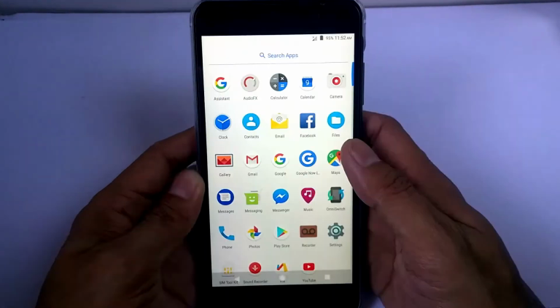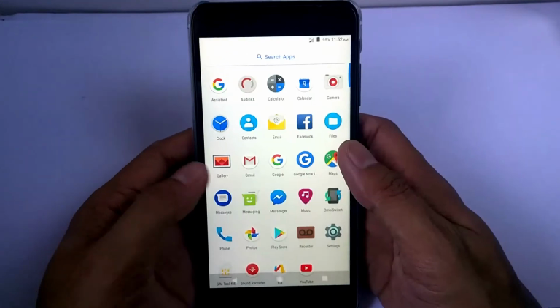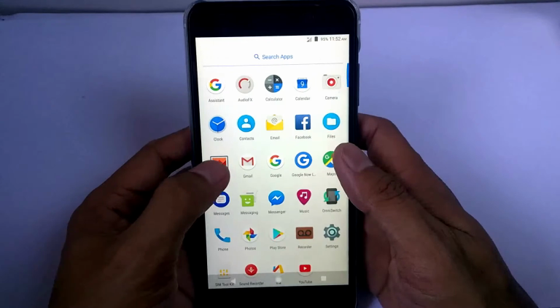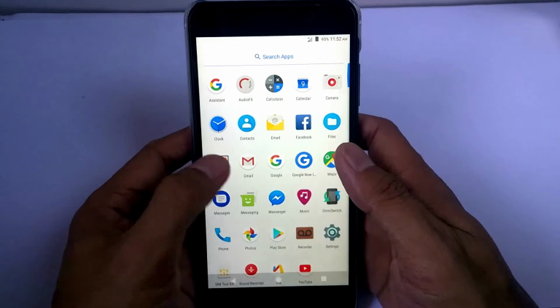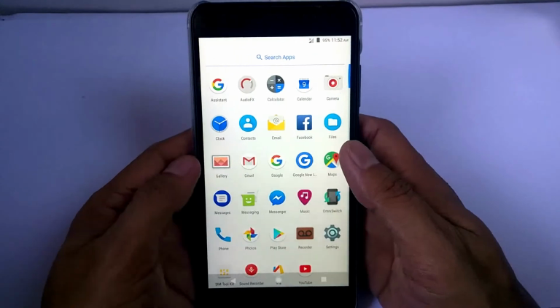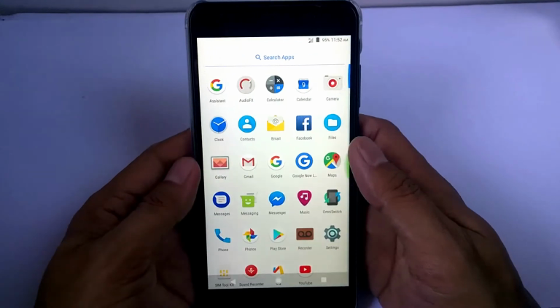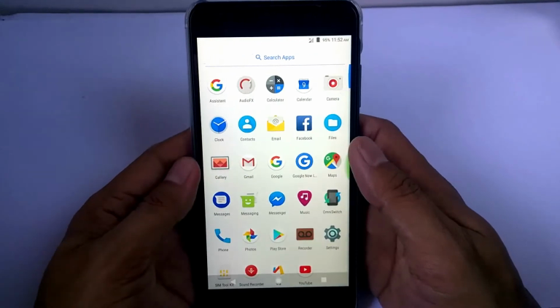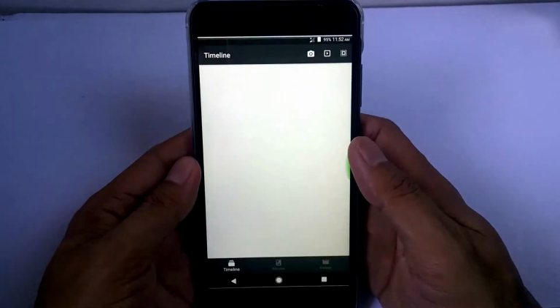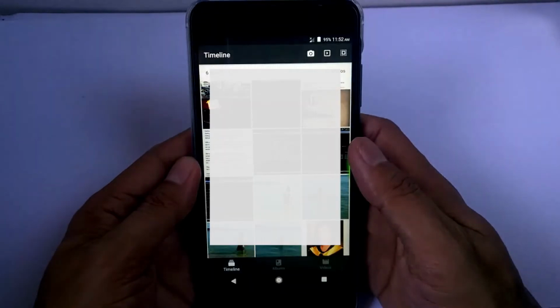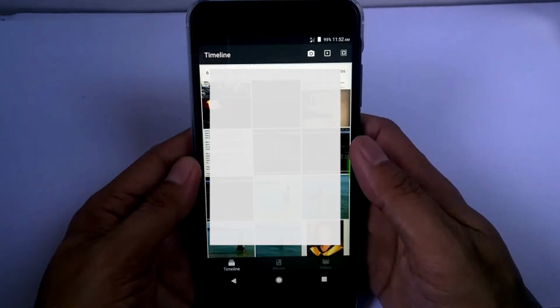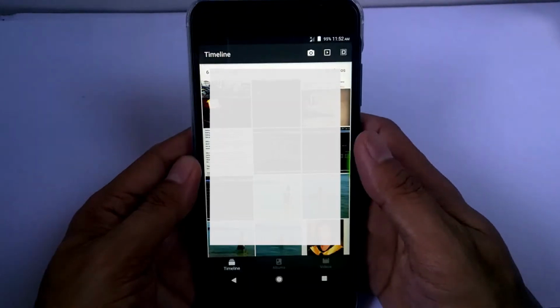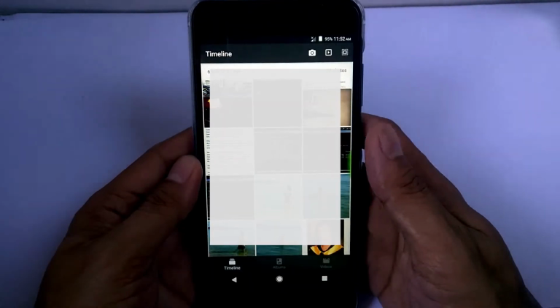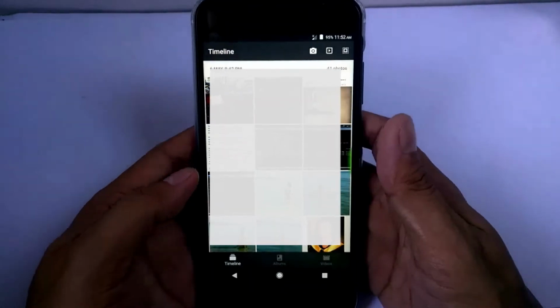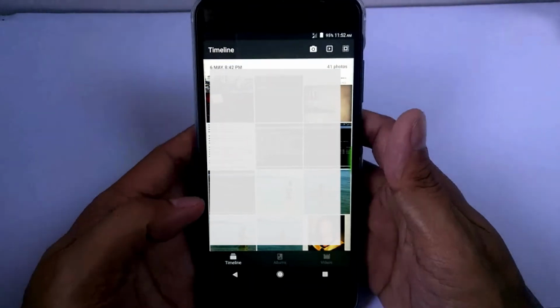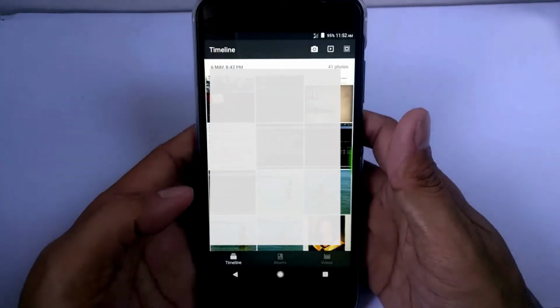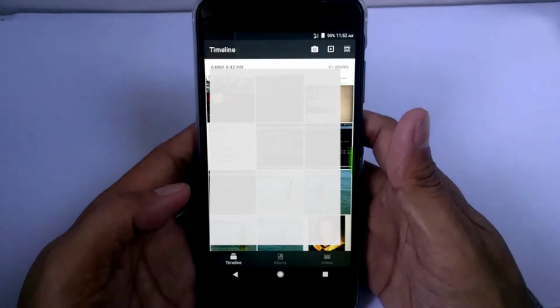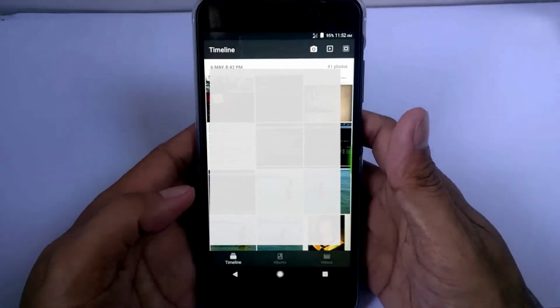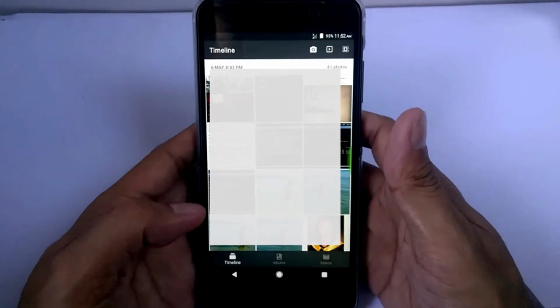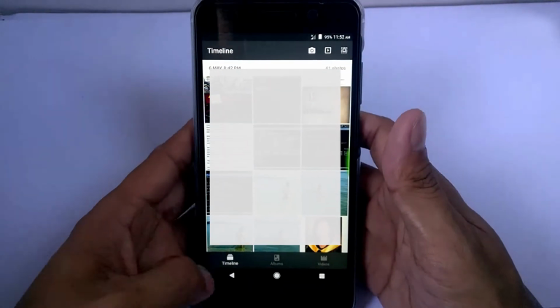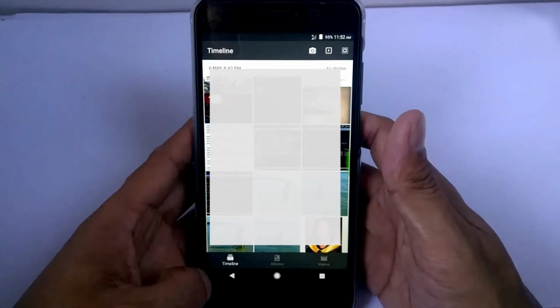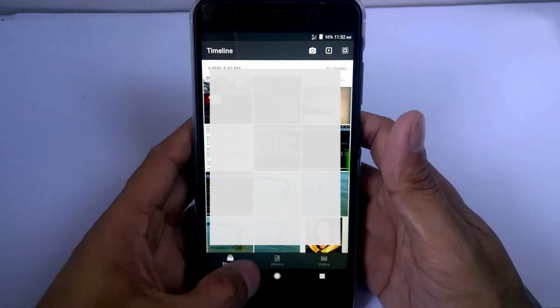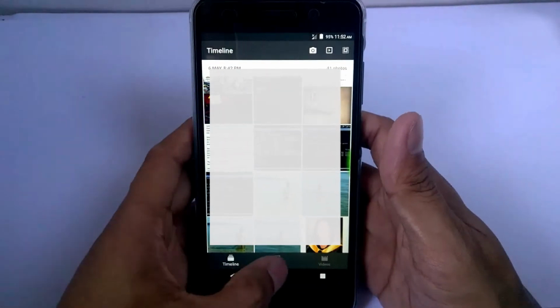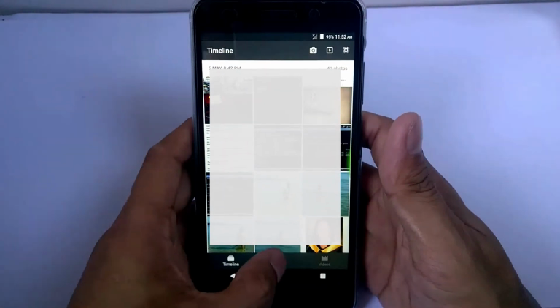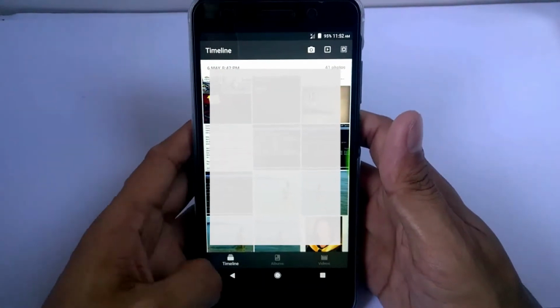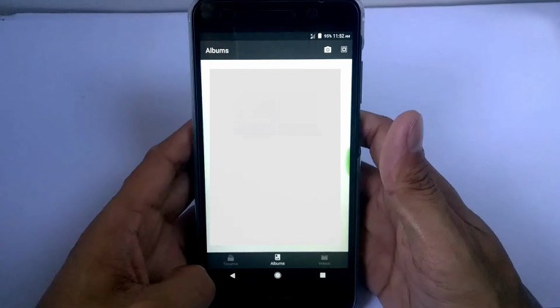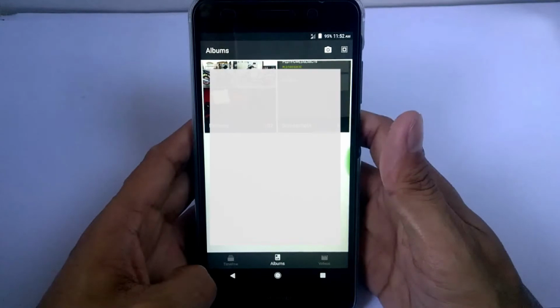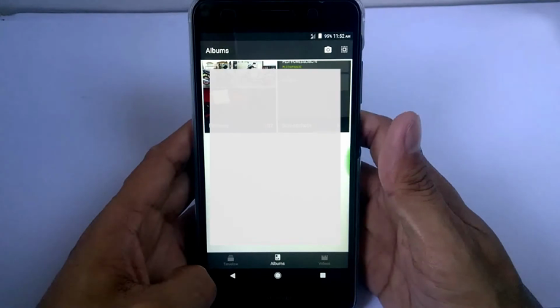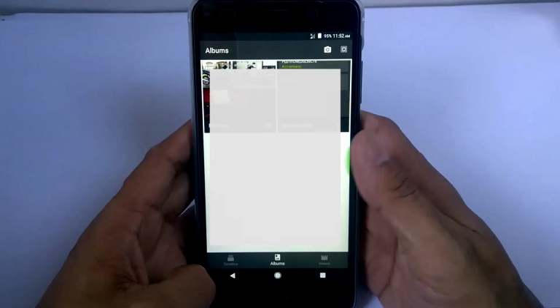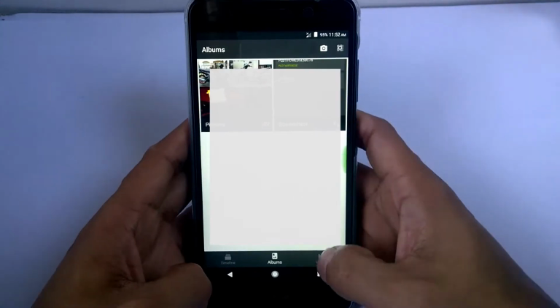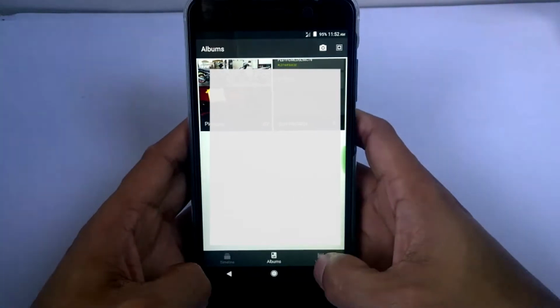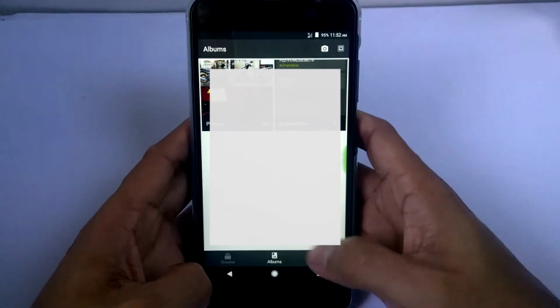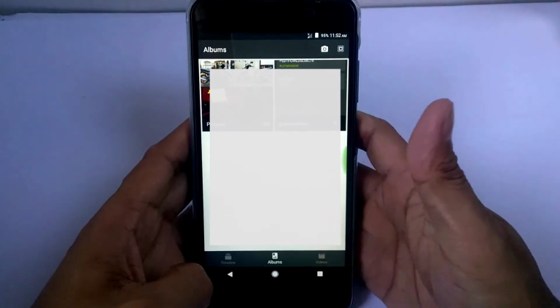For the gallery, it can read your pictures and videos from your SD card. It can be set to Timeline, Album, and Videos.